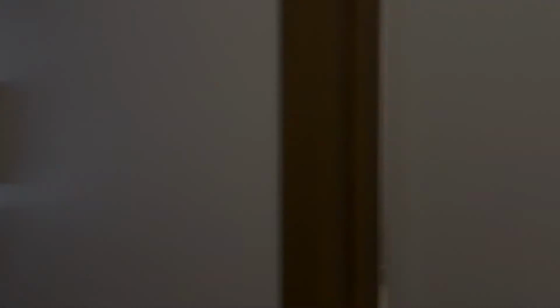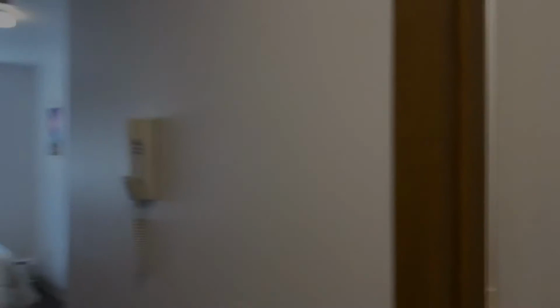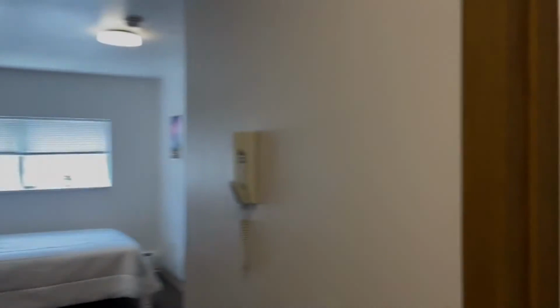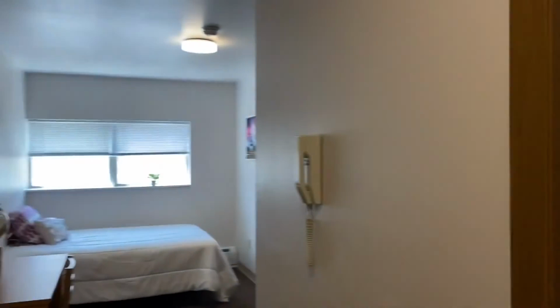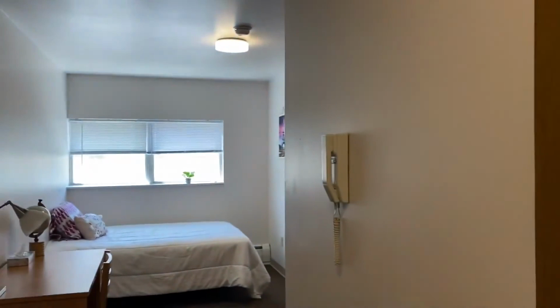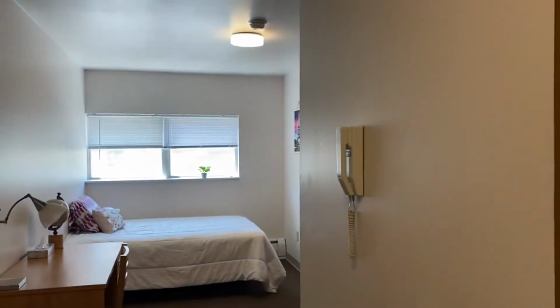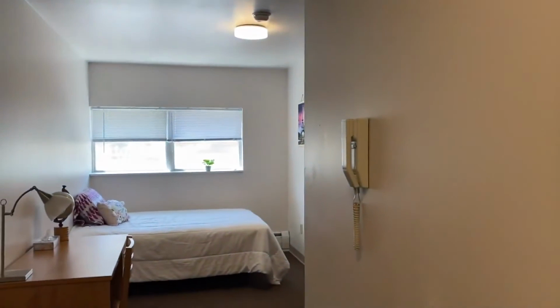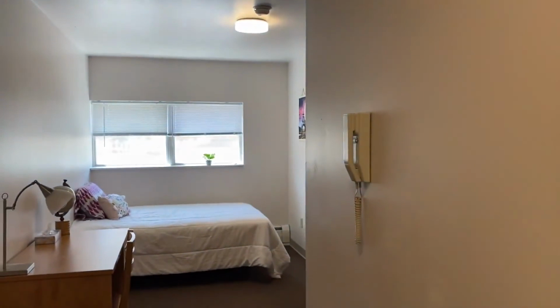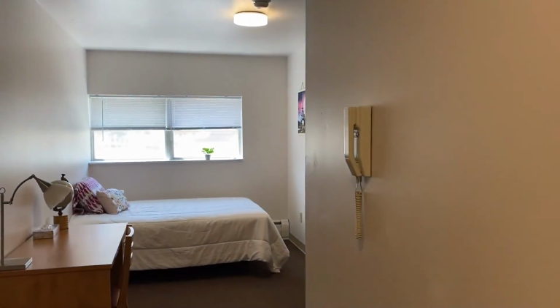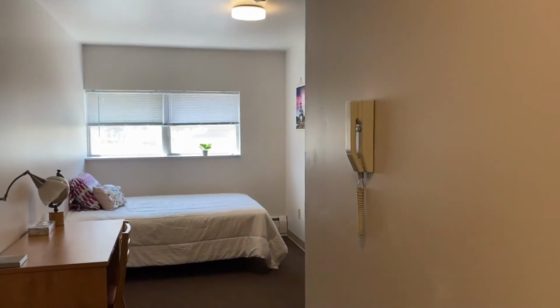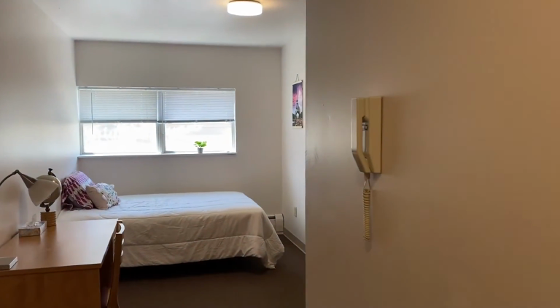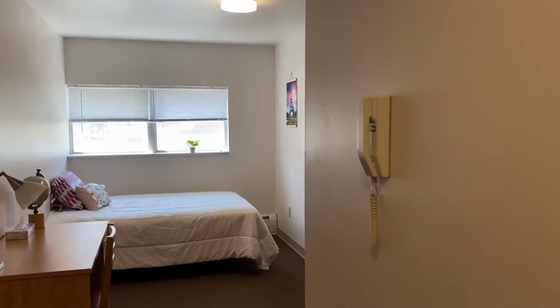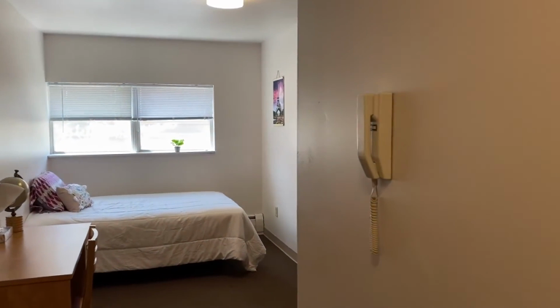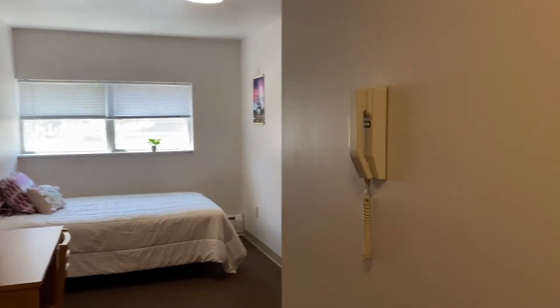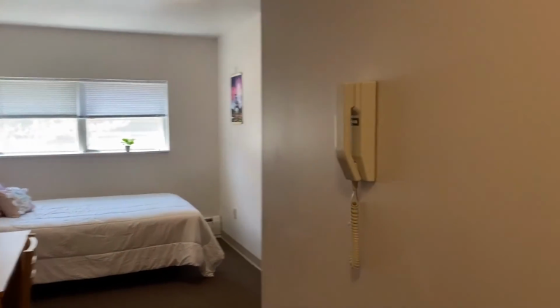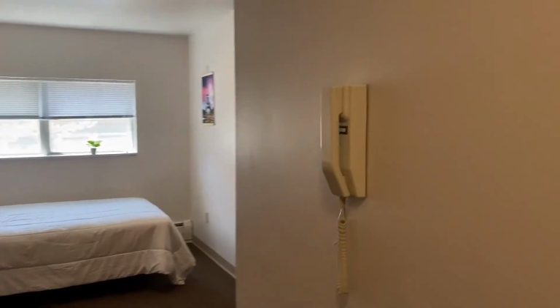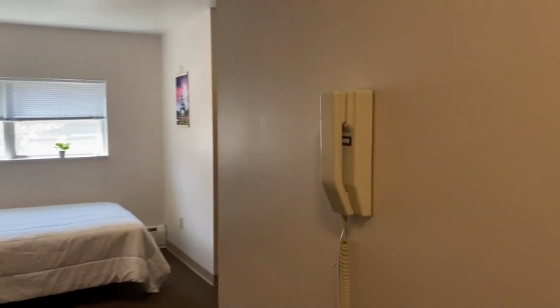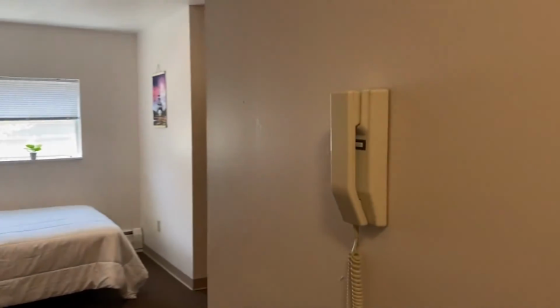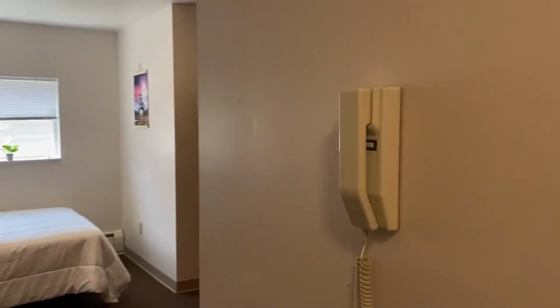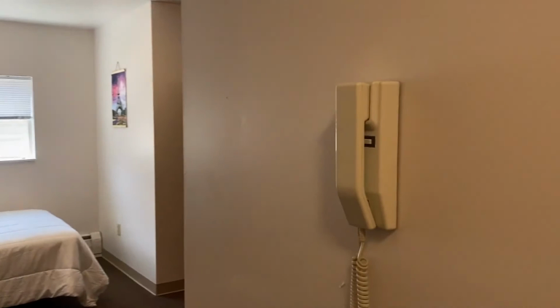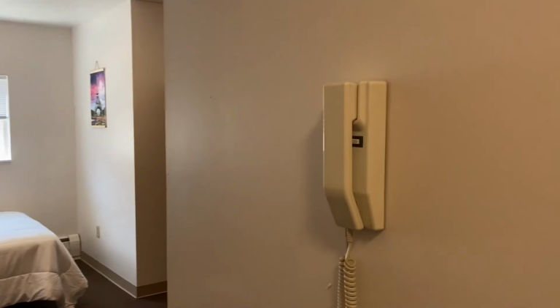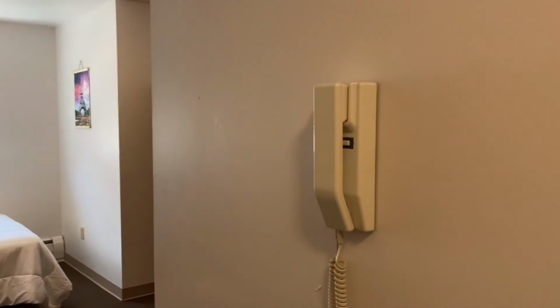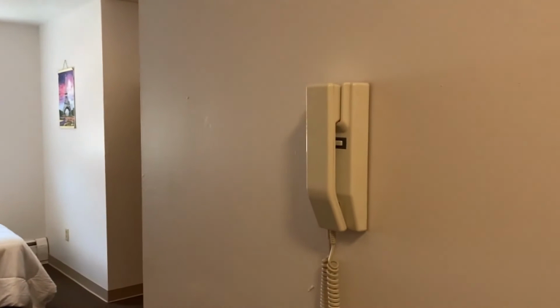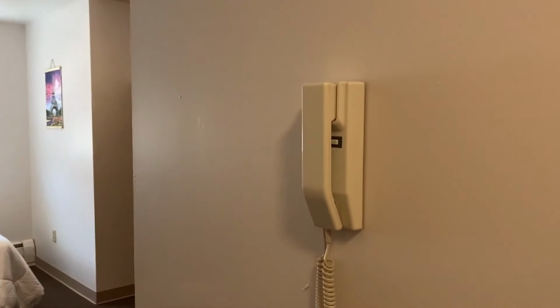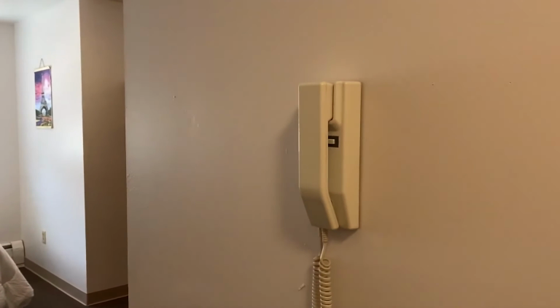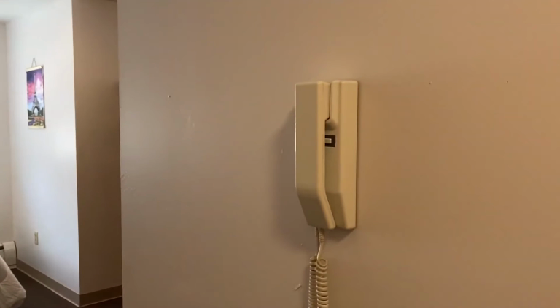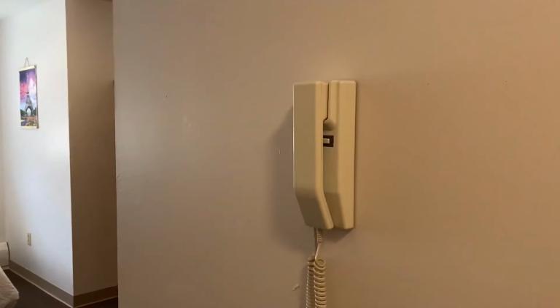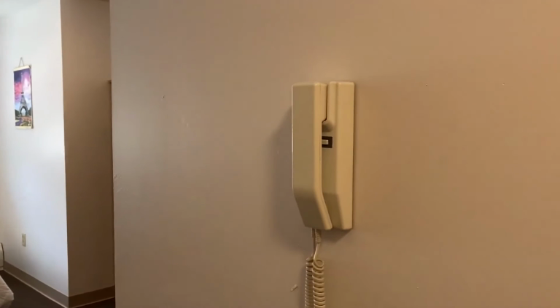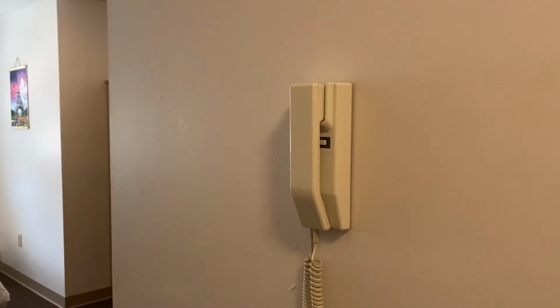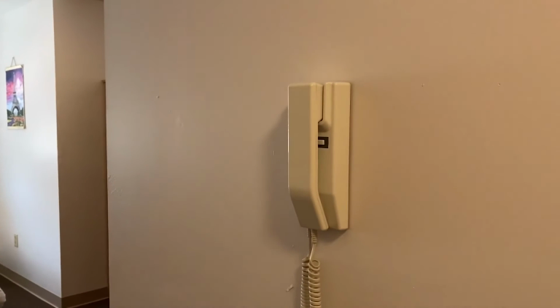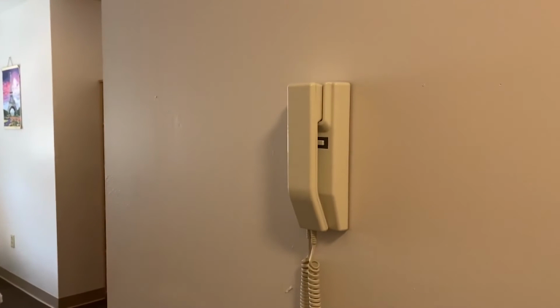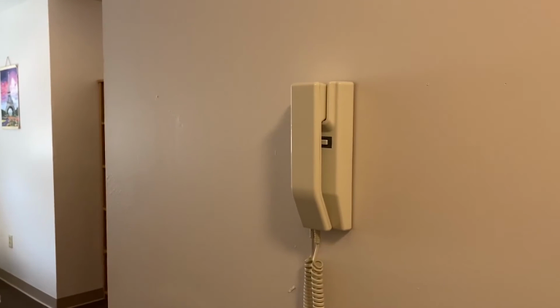Moving on down the hall, you'll see the intercom system, so you can buzz your friends up or UberEats.